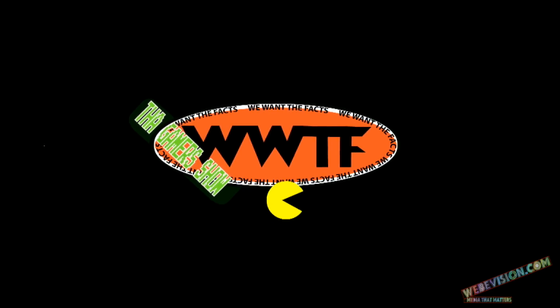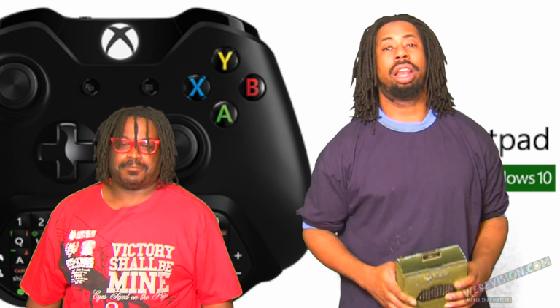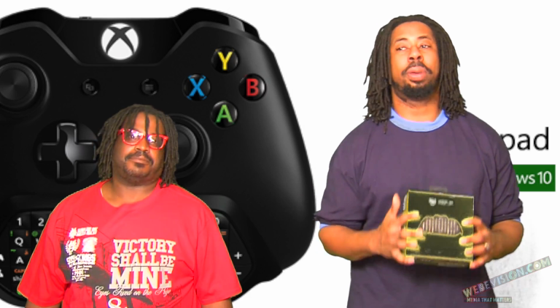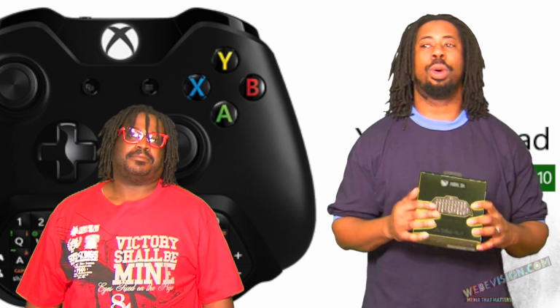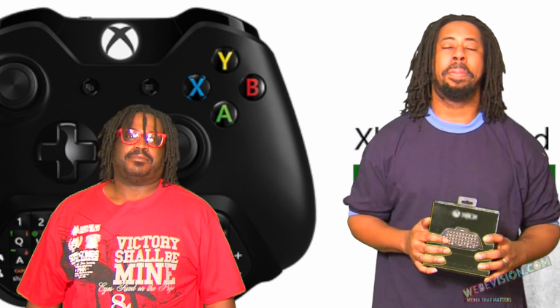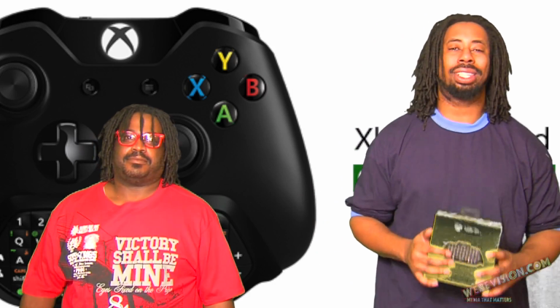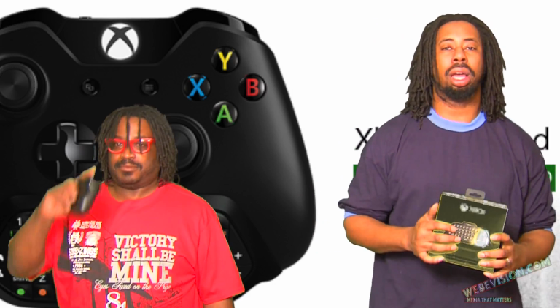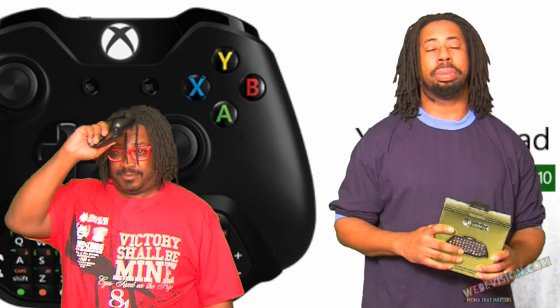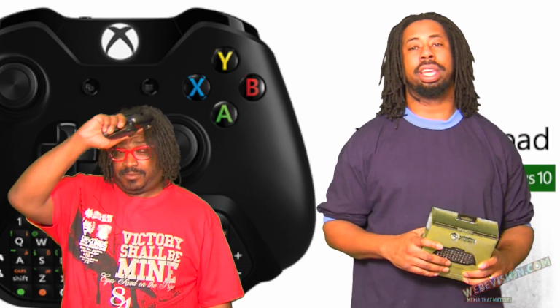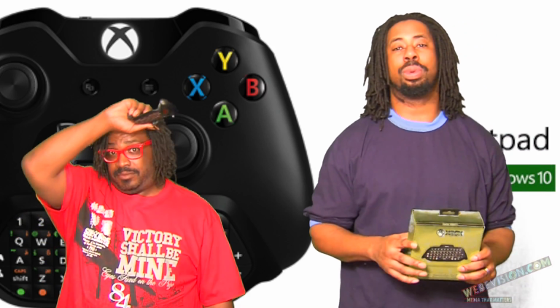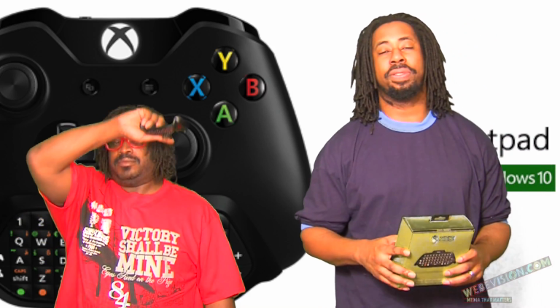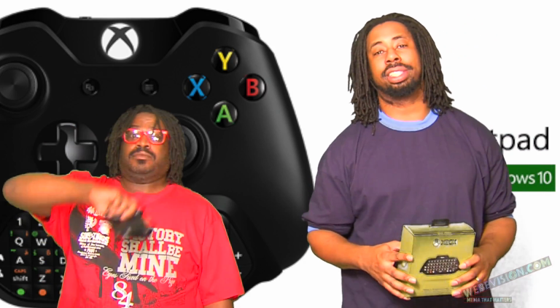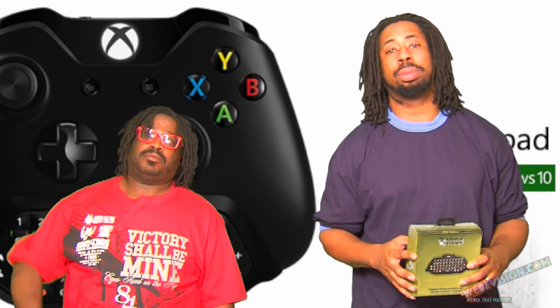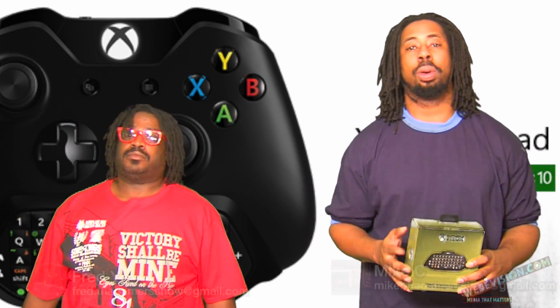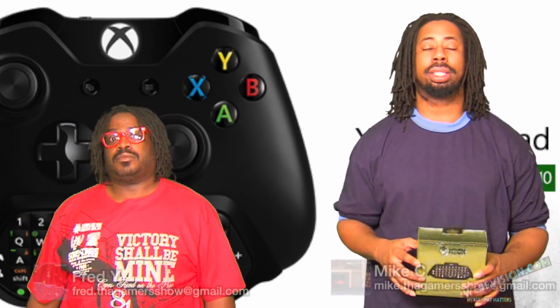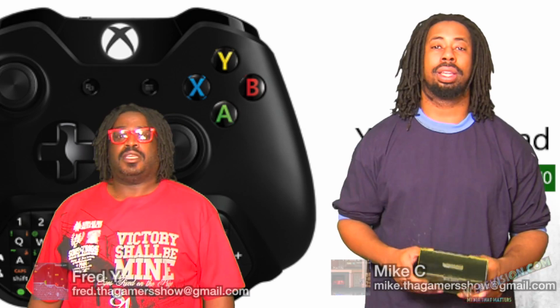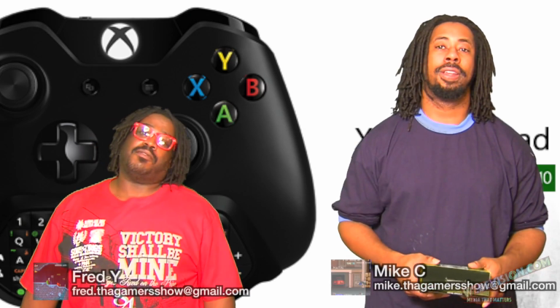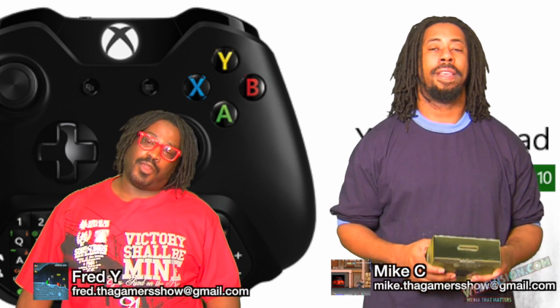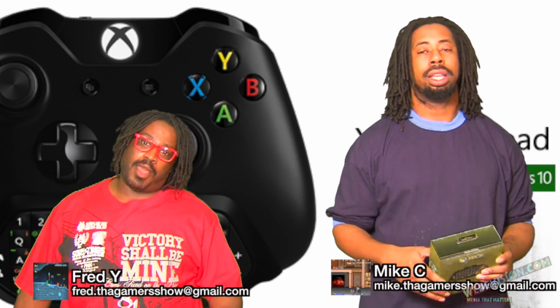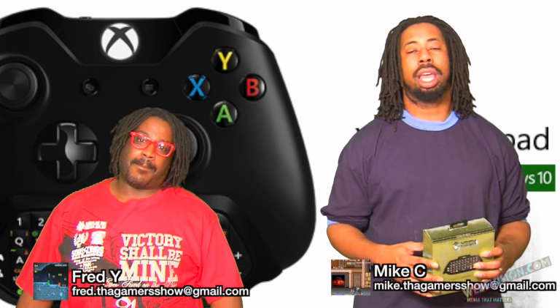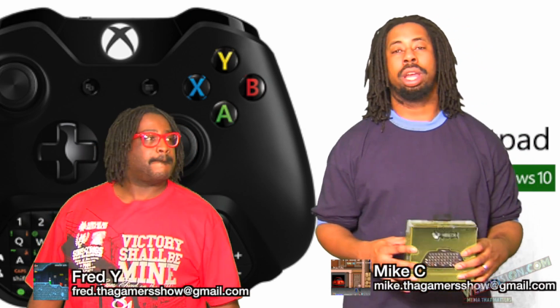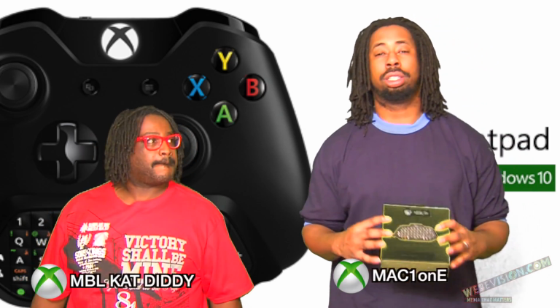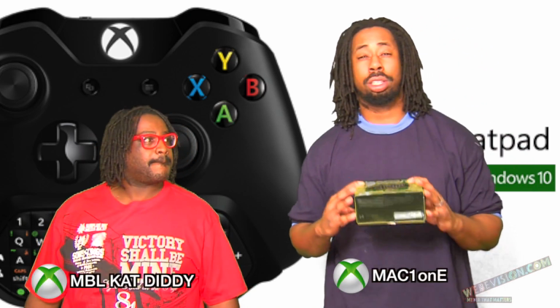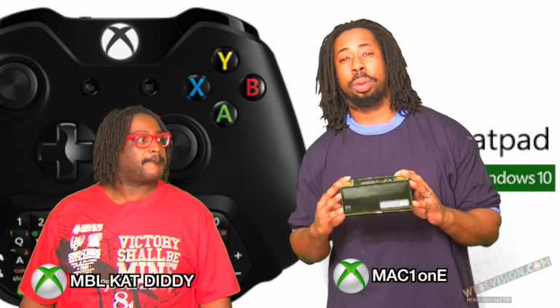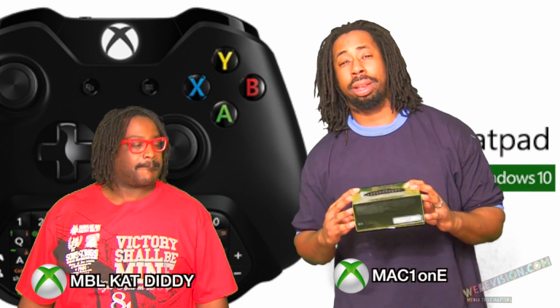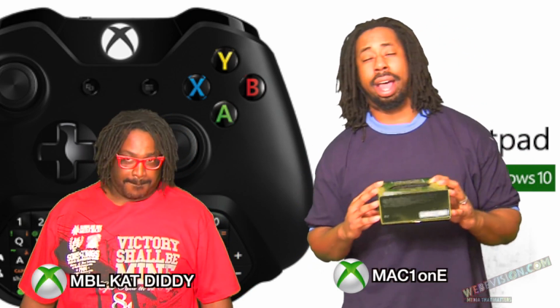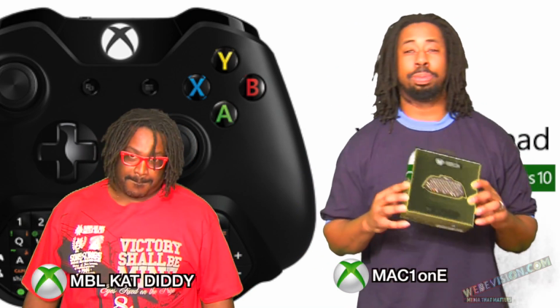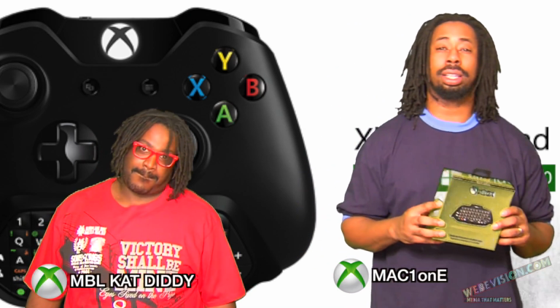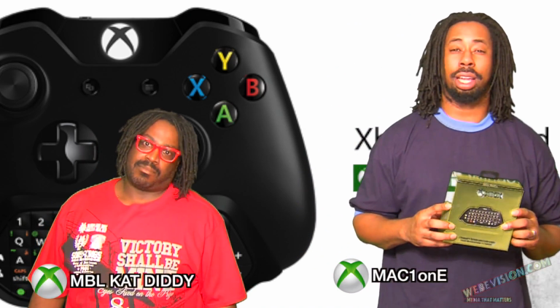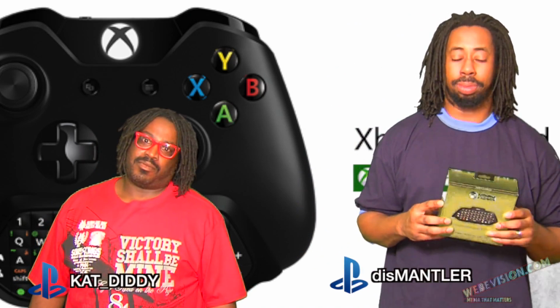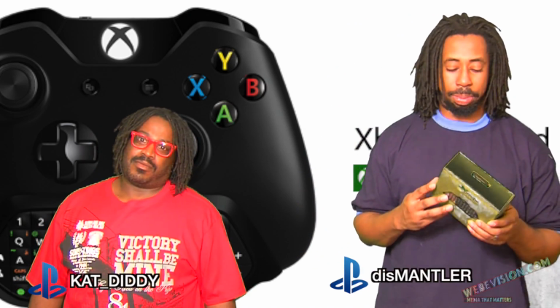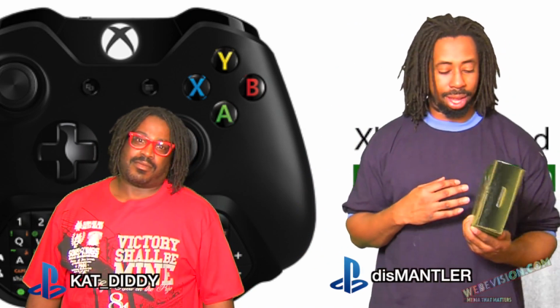Hello everybody, welcome back to WTF on the Fastest Game Show on Mike C. I'm Fred White. Today we're here to talk about the Xbox chat pad.